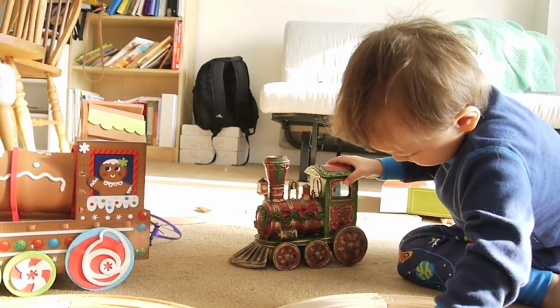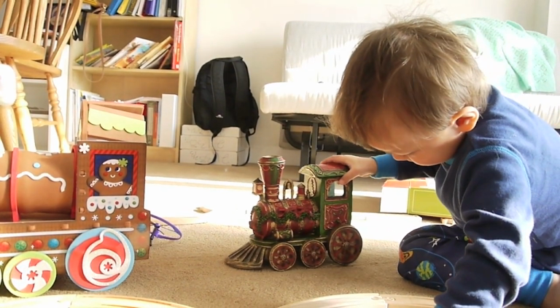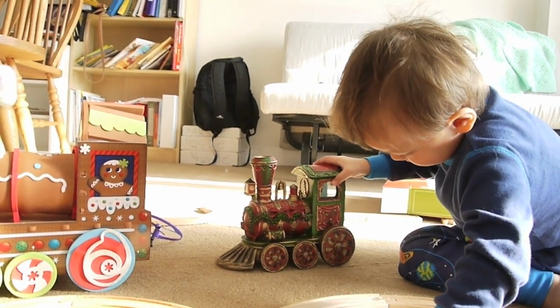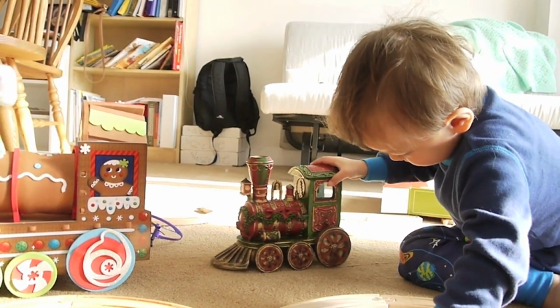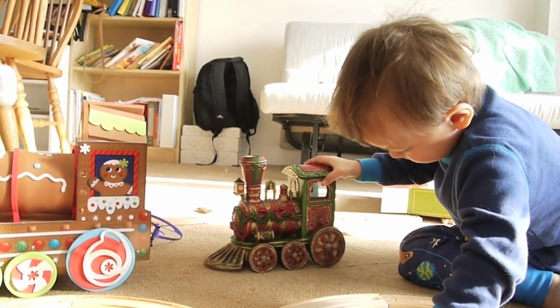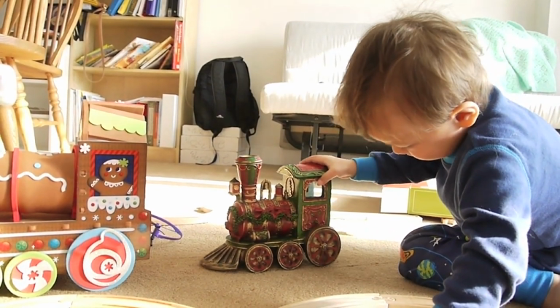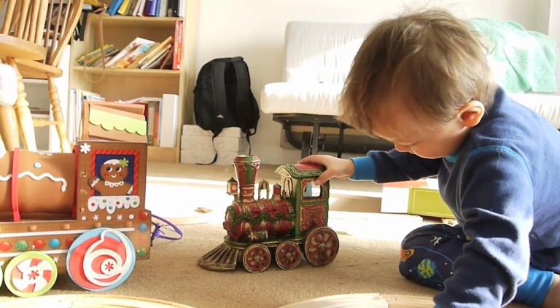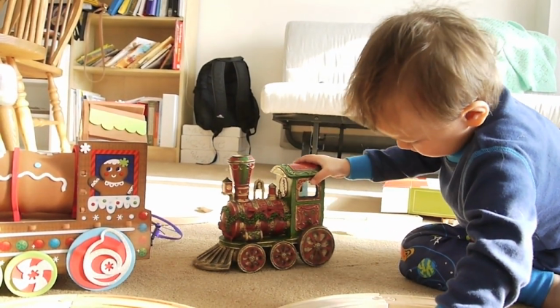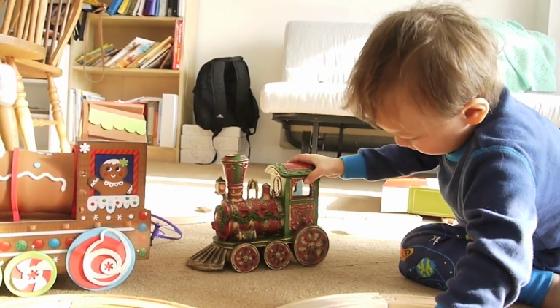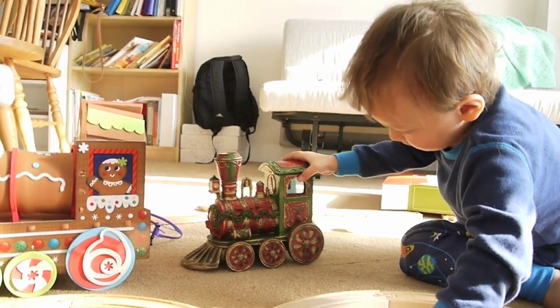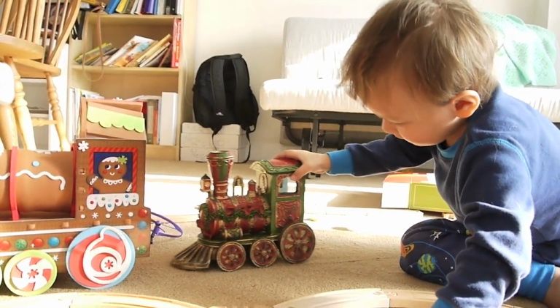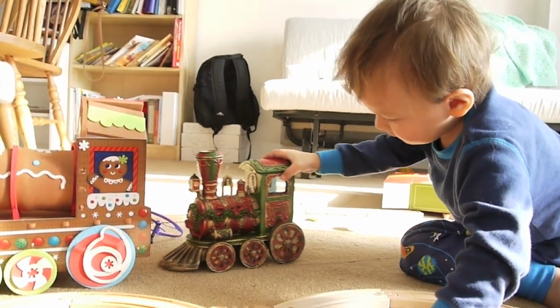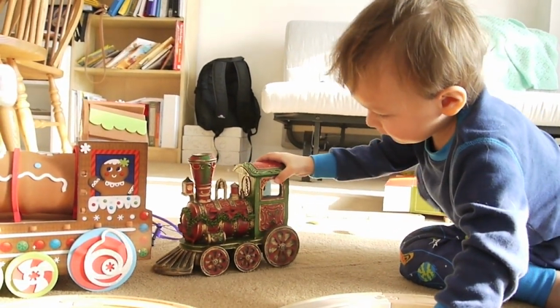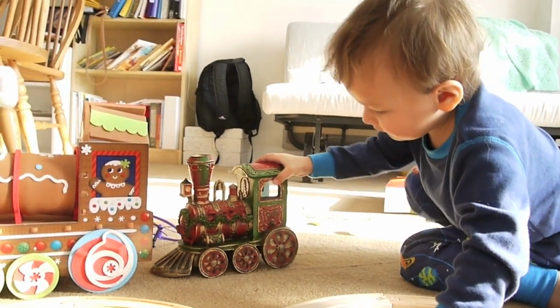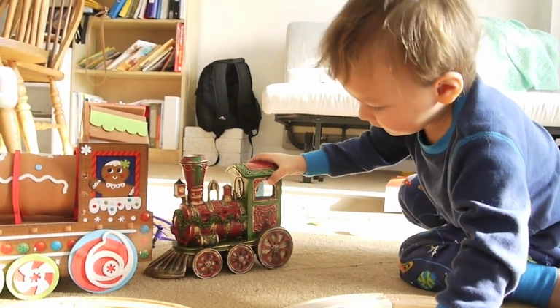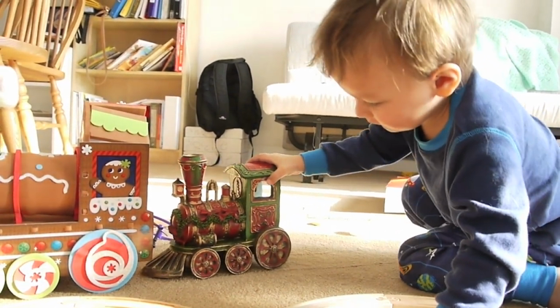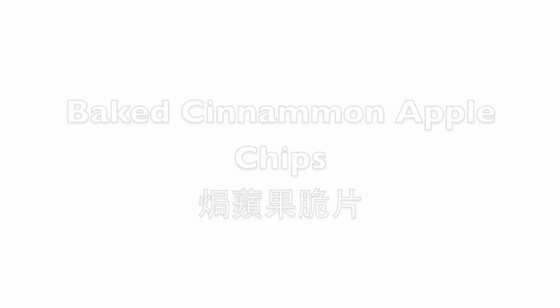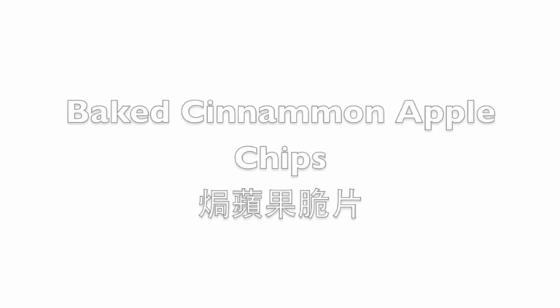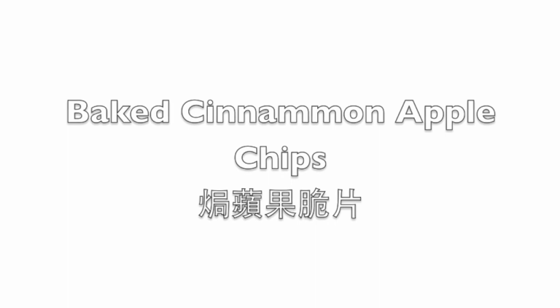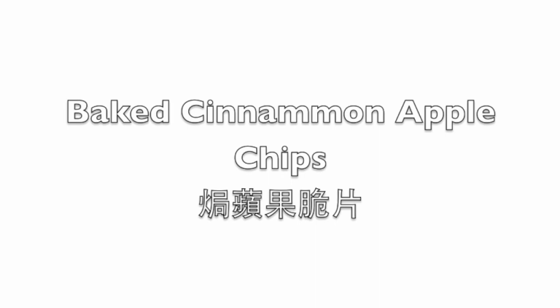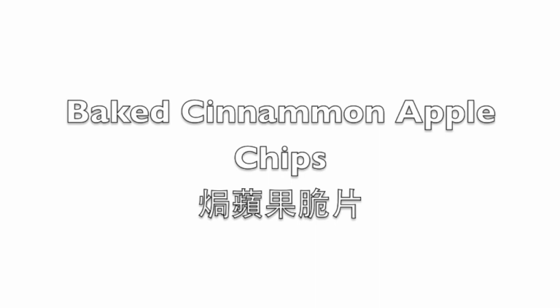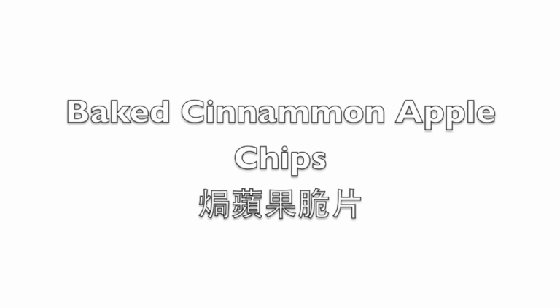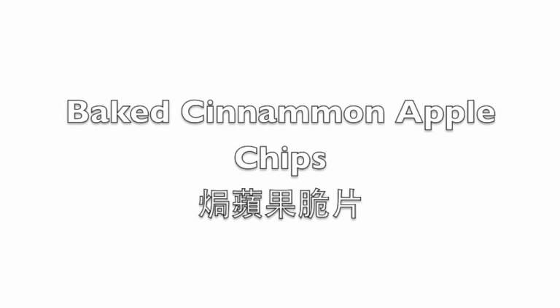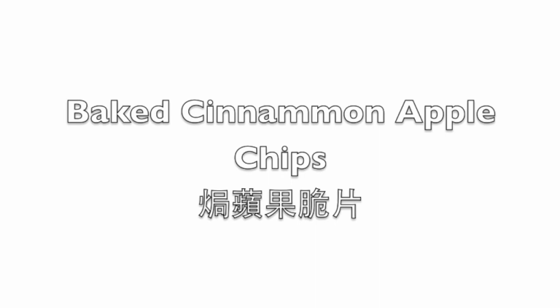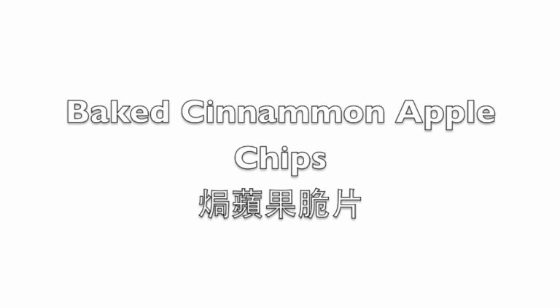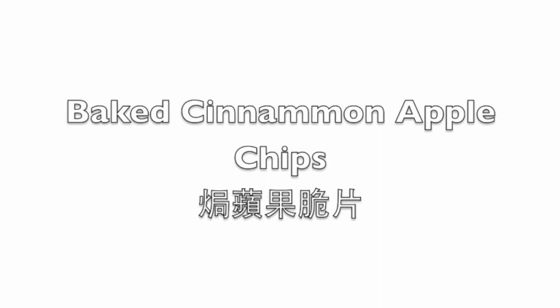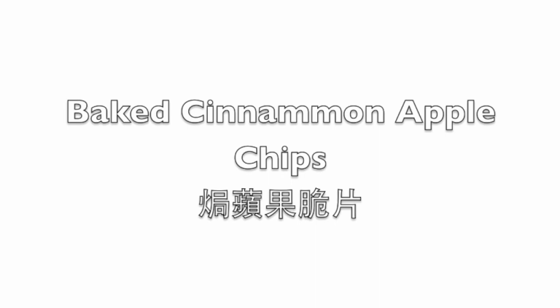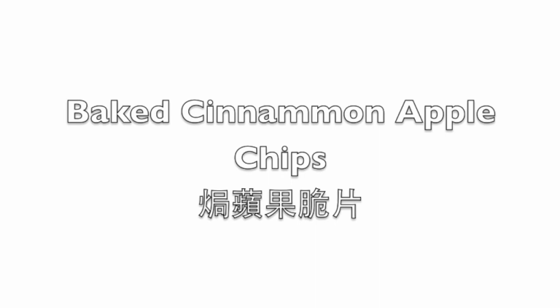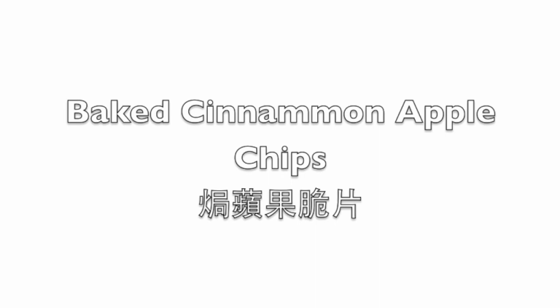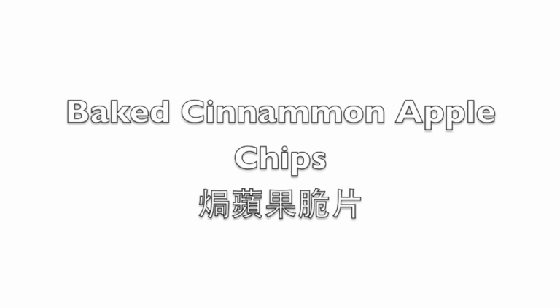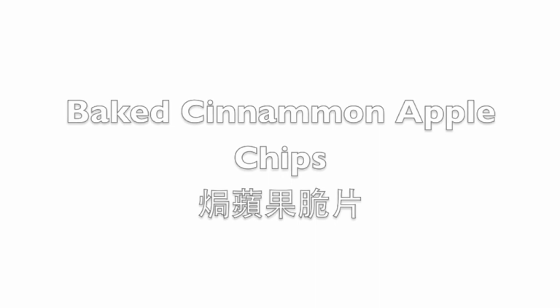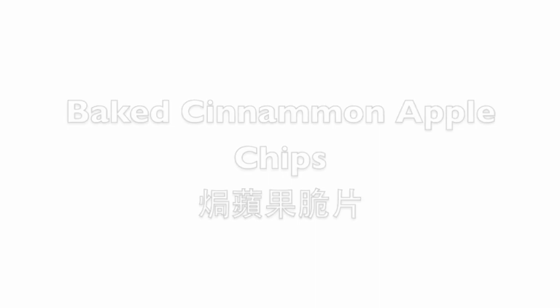Welcome to Ms. Wong's kitchen. I am Mi Wong. Today I'm going to show you how to make baked cinnamon apple chips.